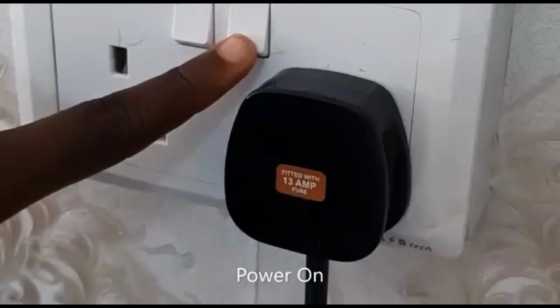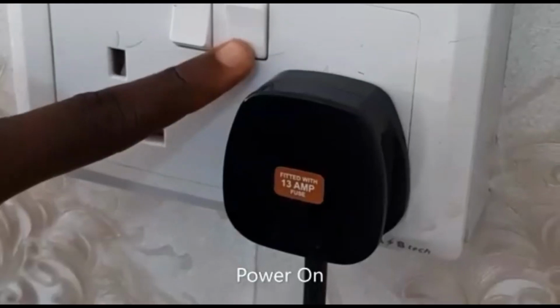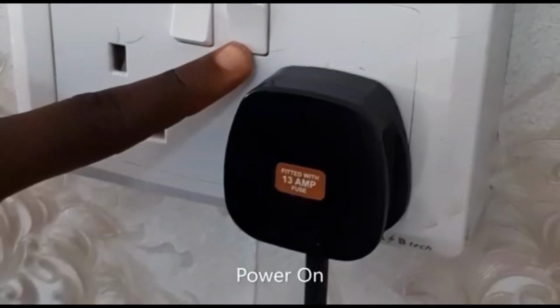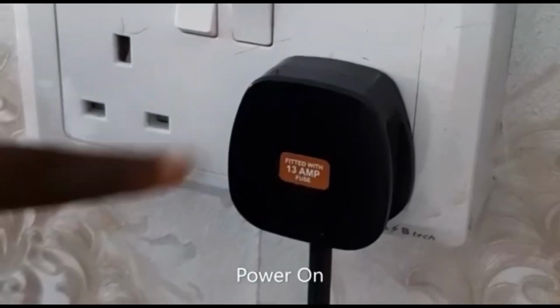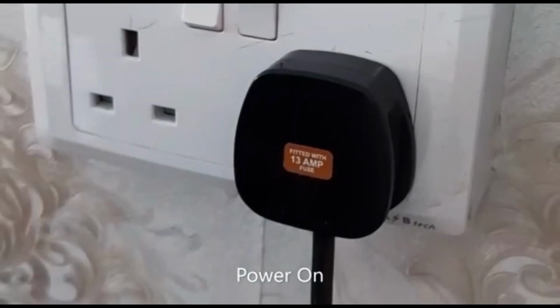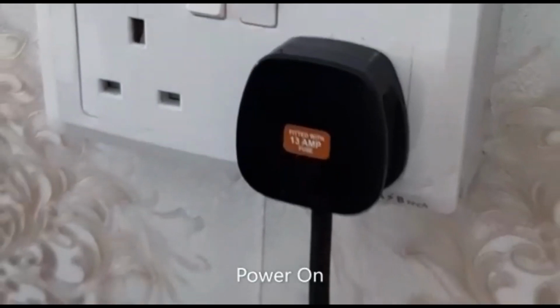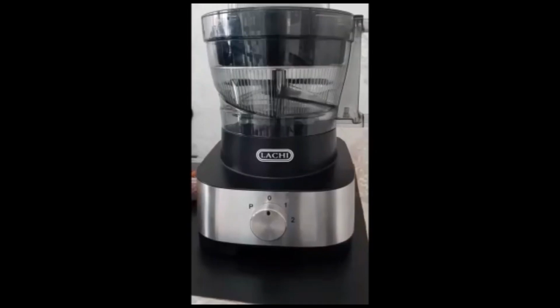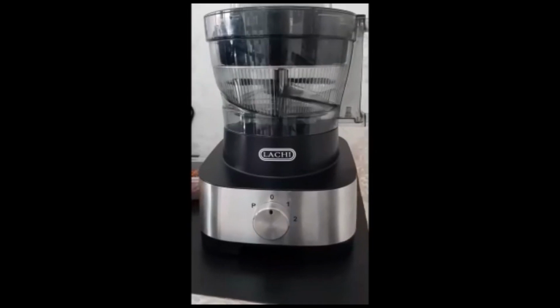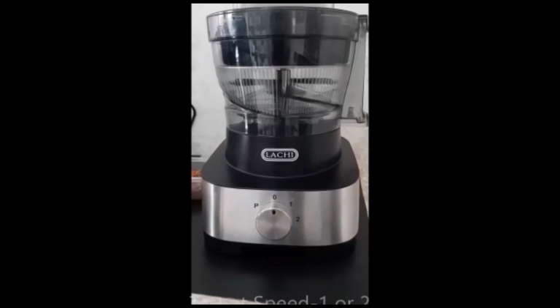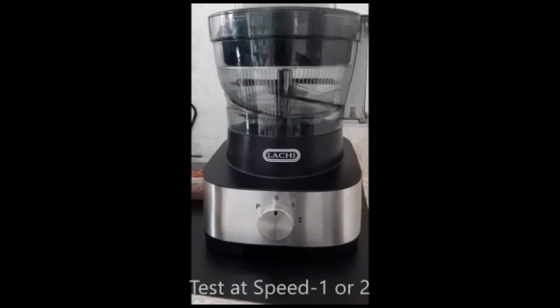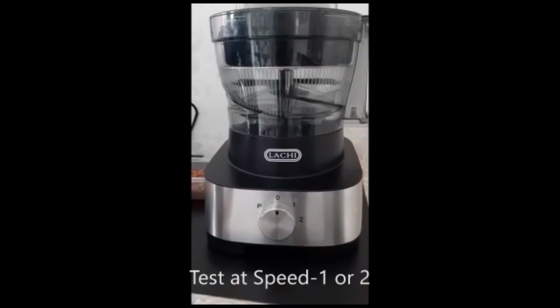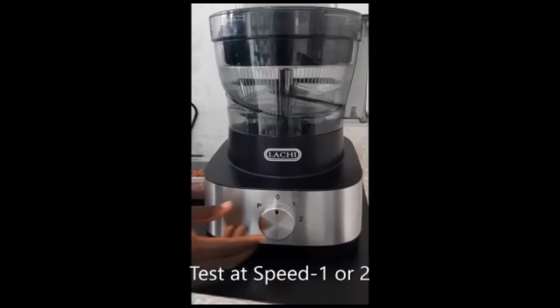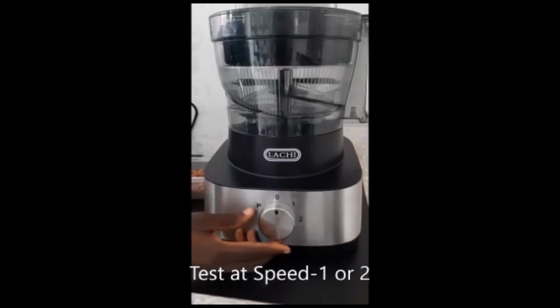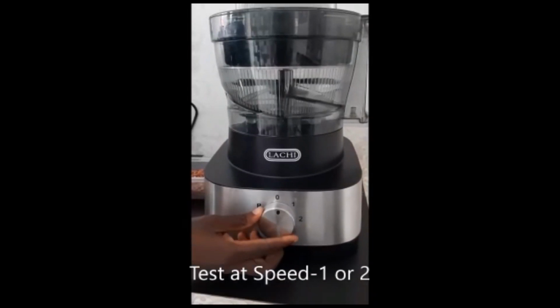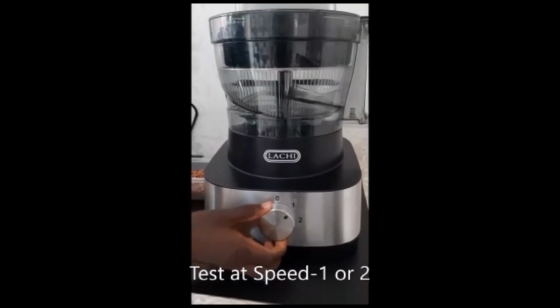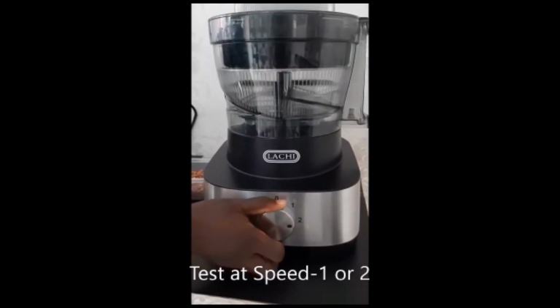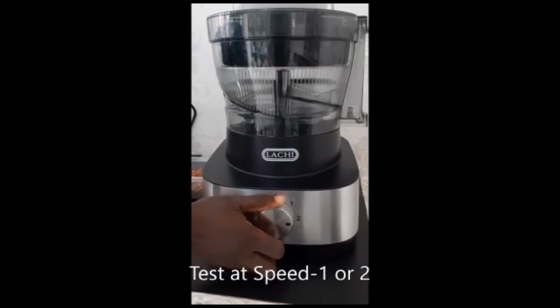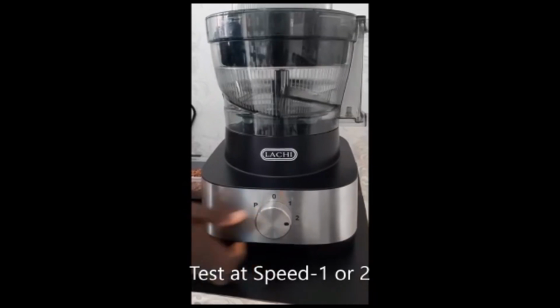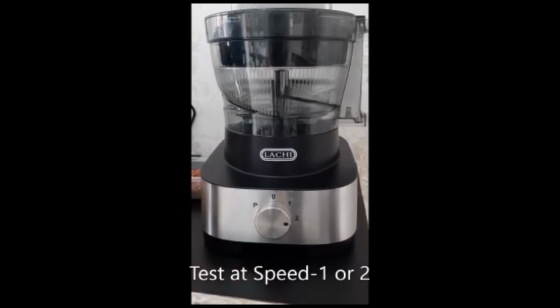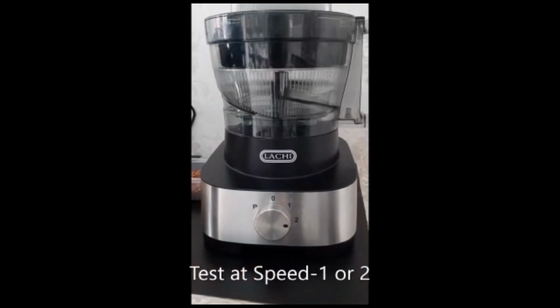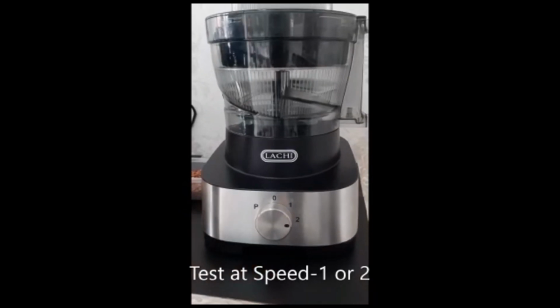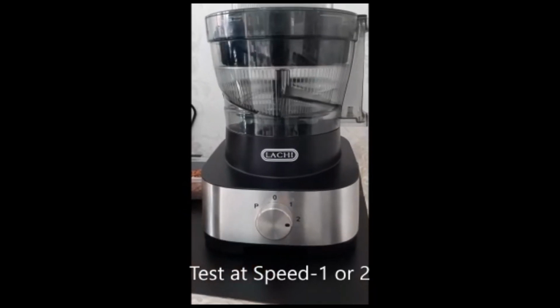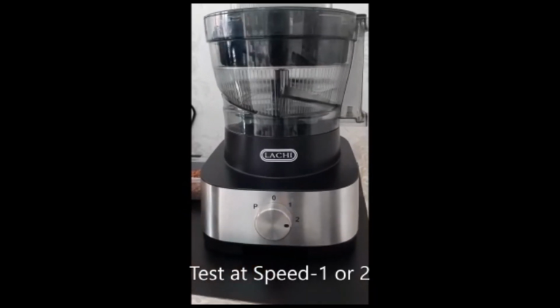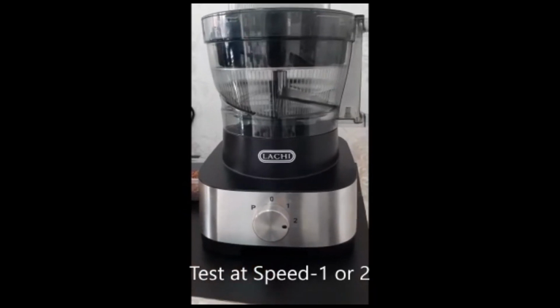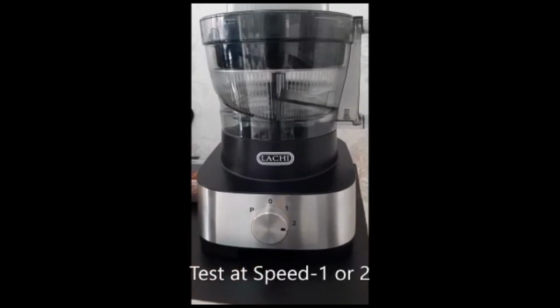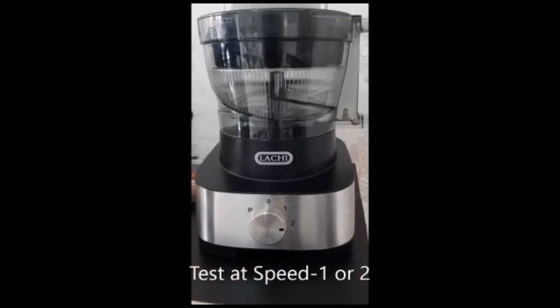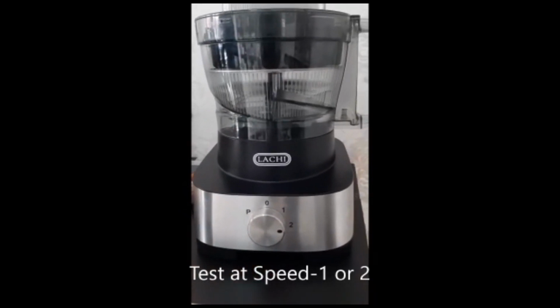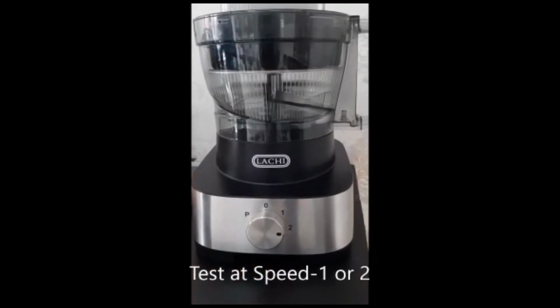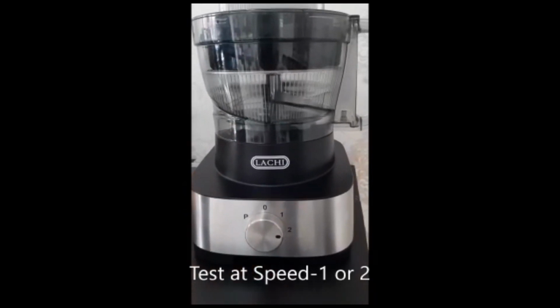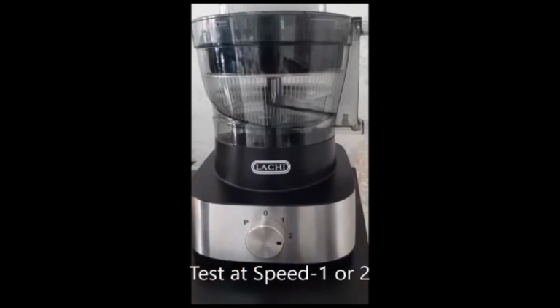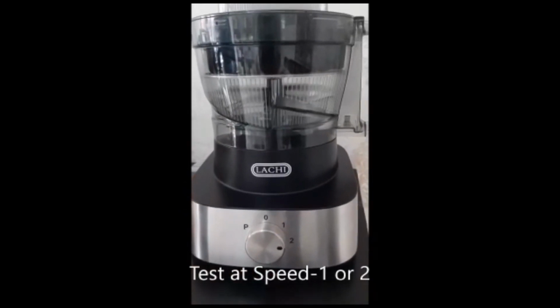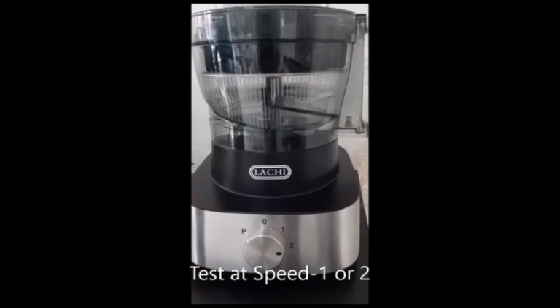Power up and test at speed 1 or 2. It will work if you have set up properly.